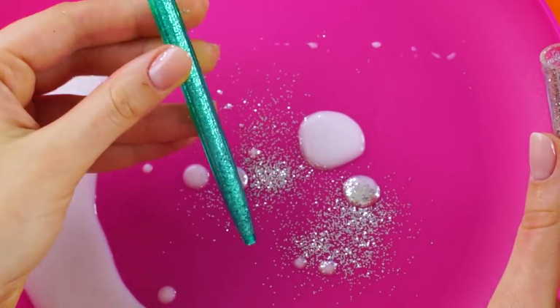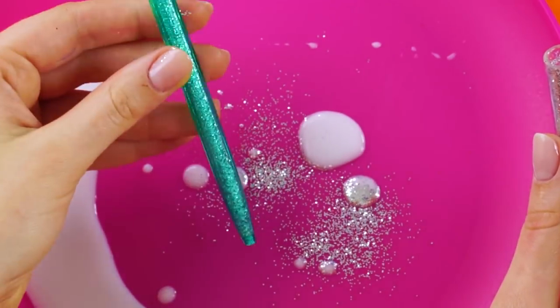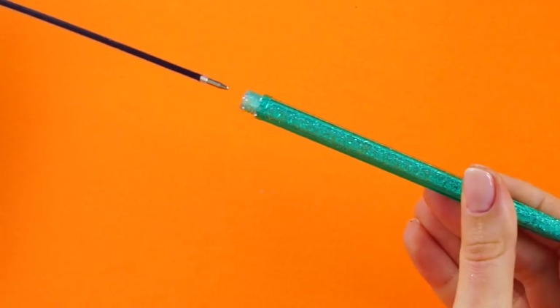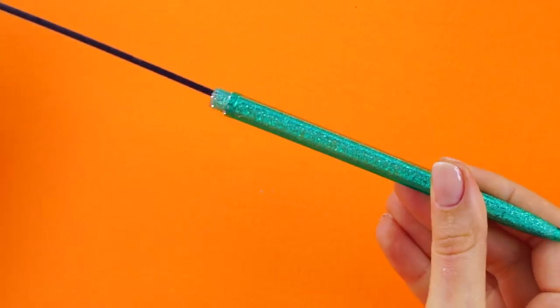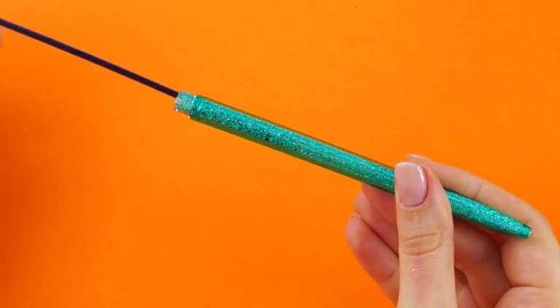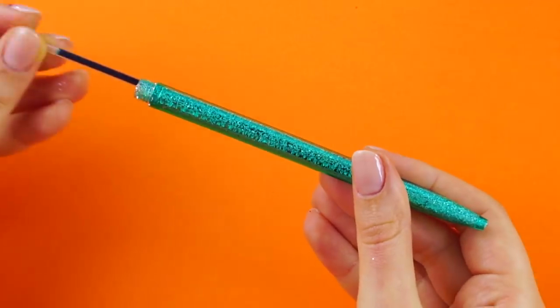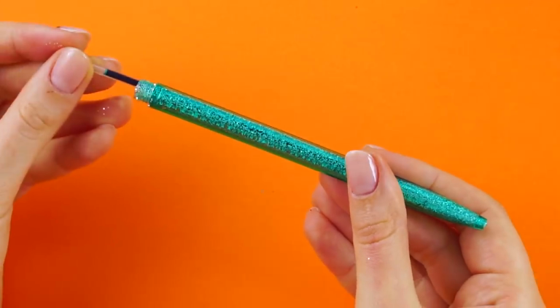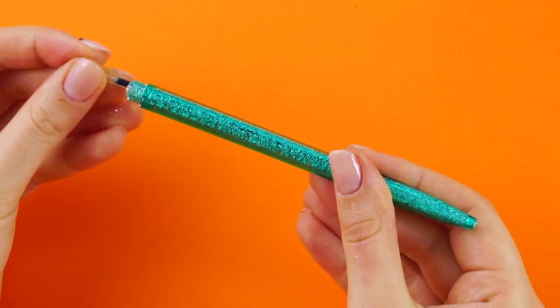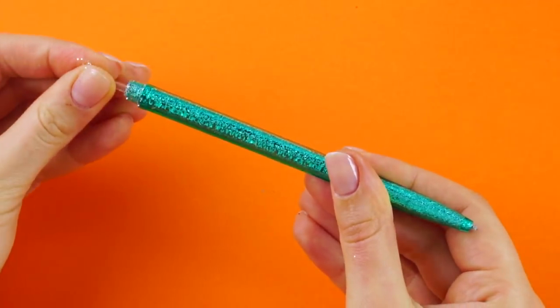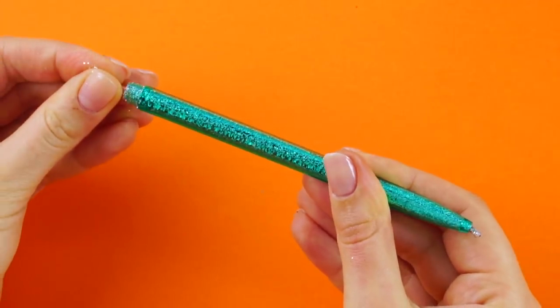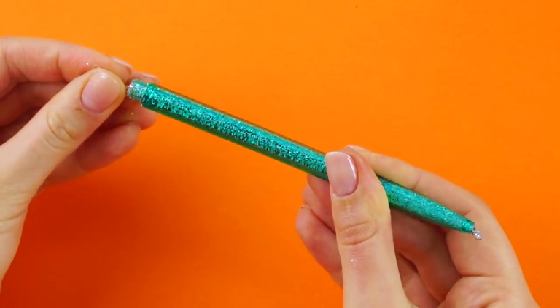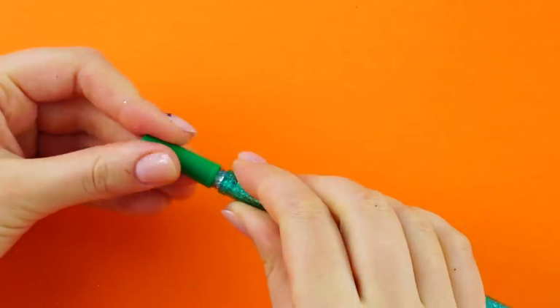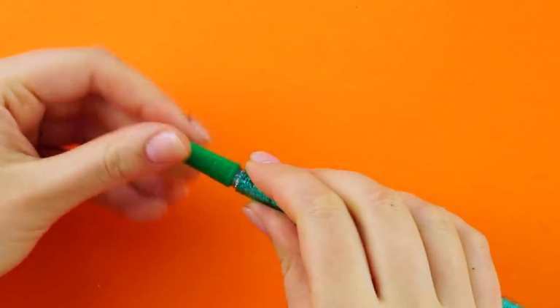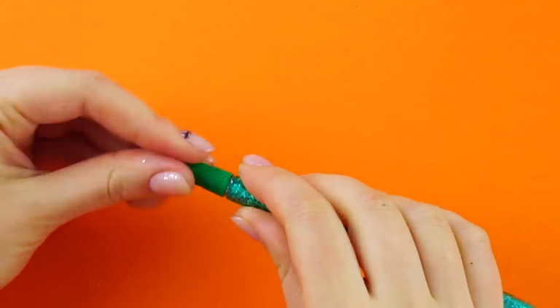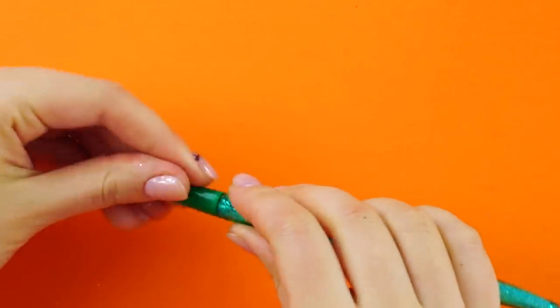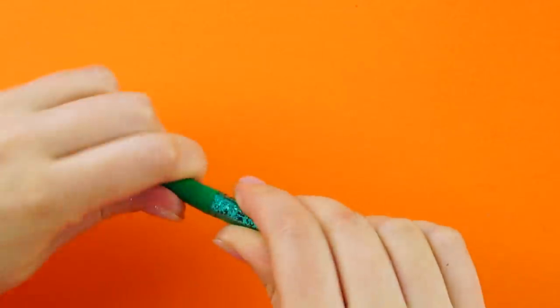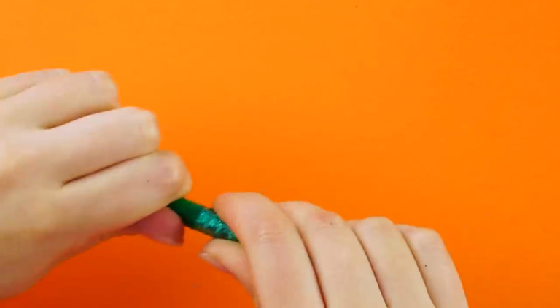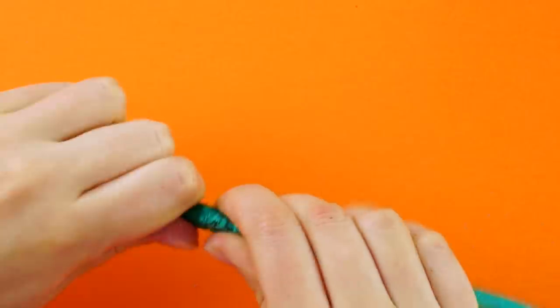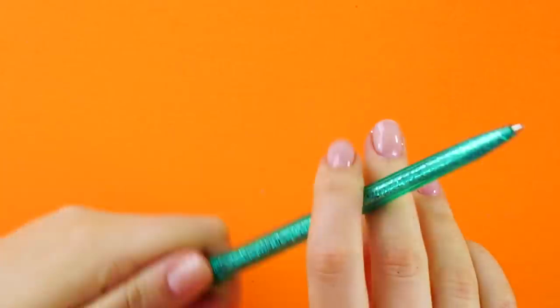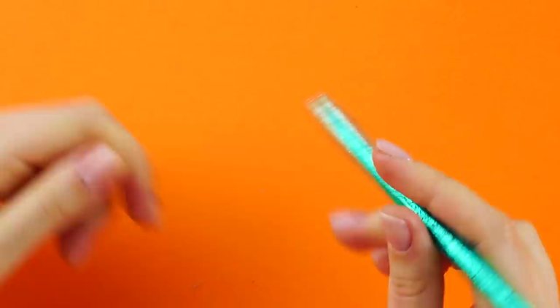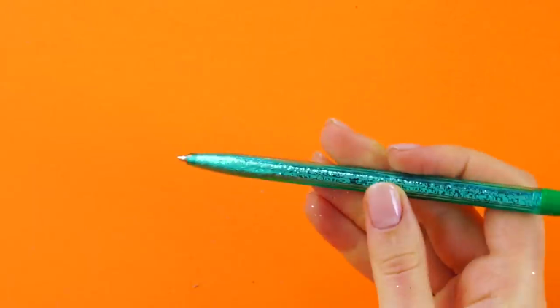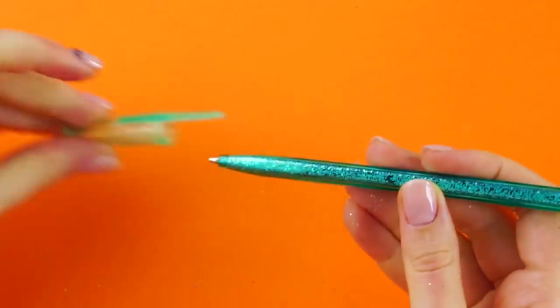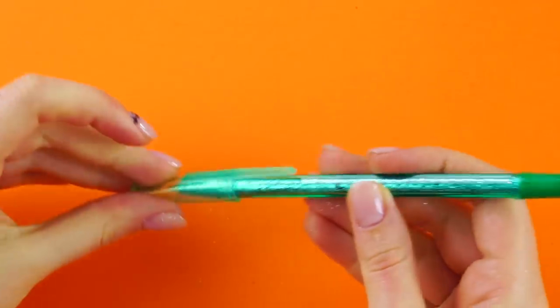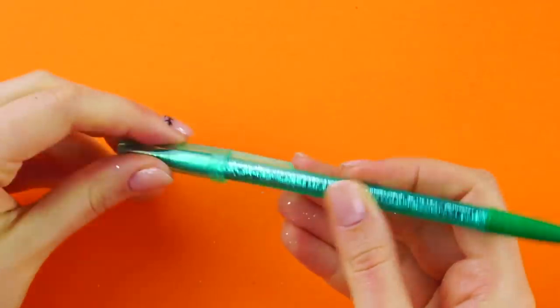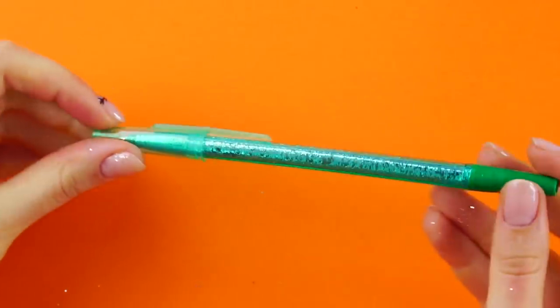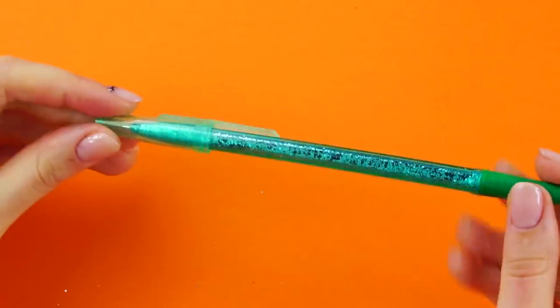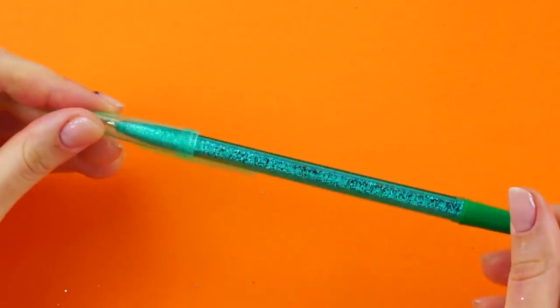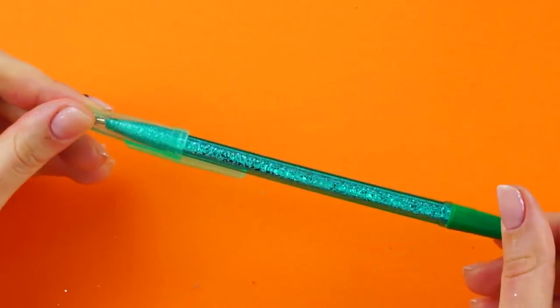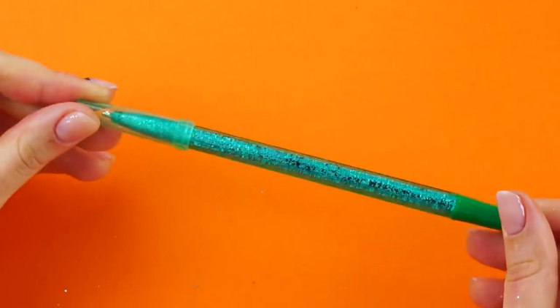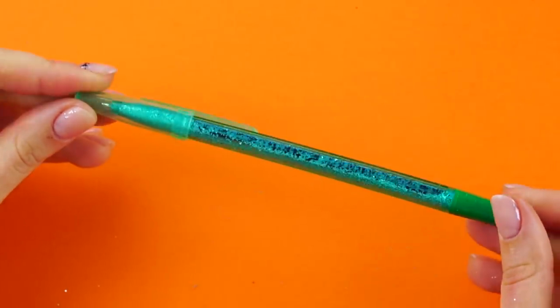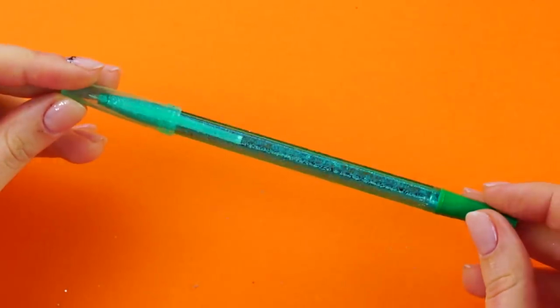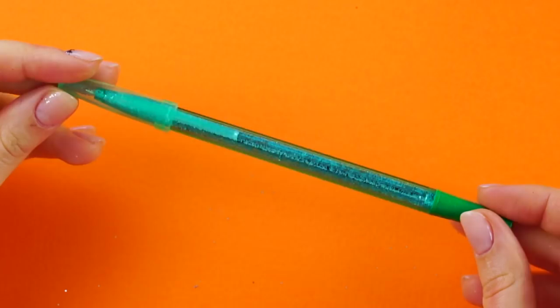Put the ink back in and tighten the lid. Now you've got a sparkling pen.